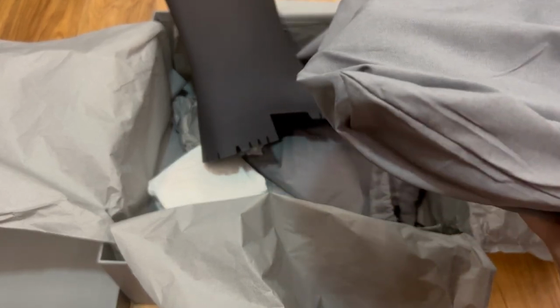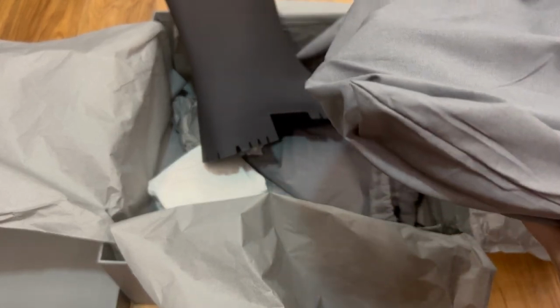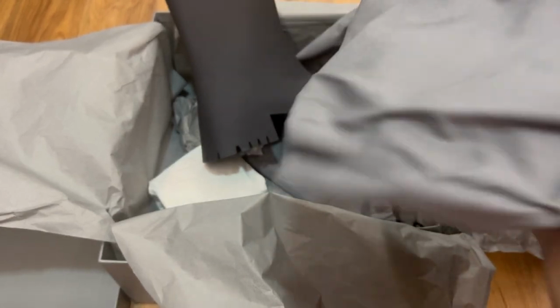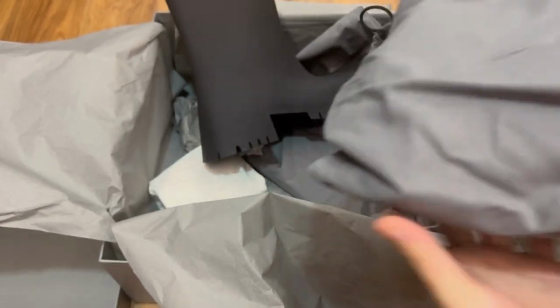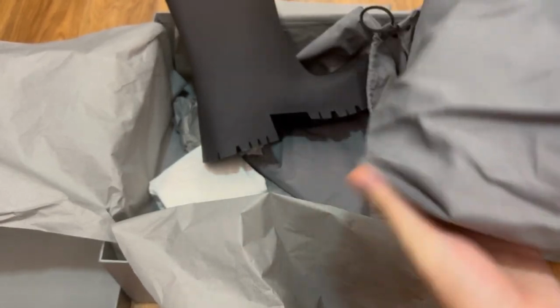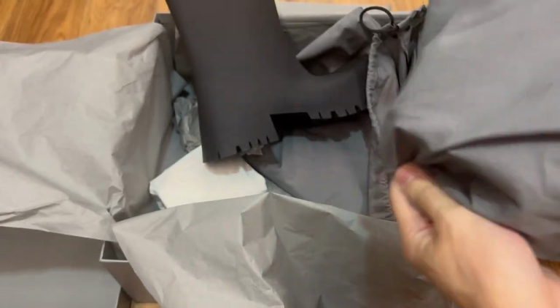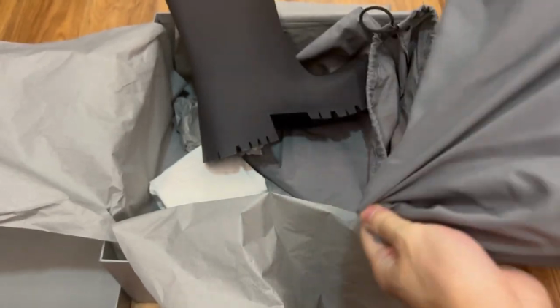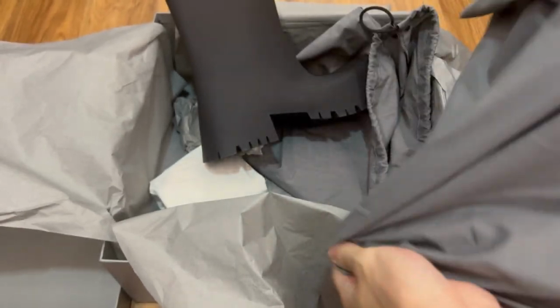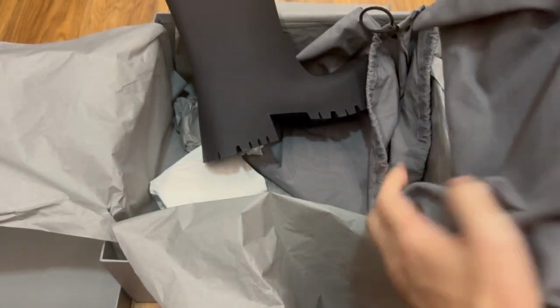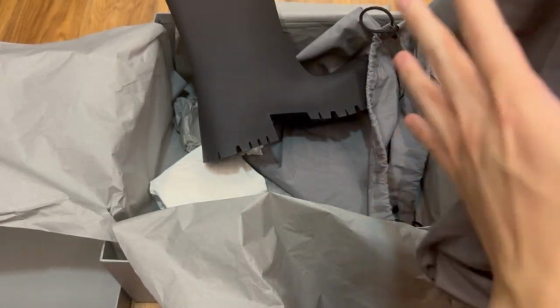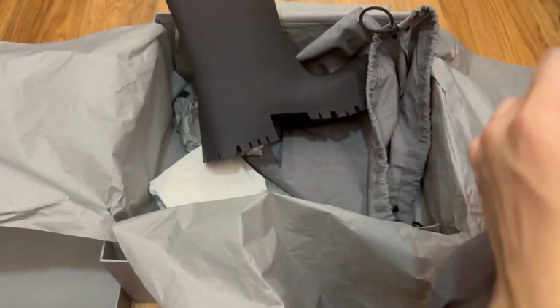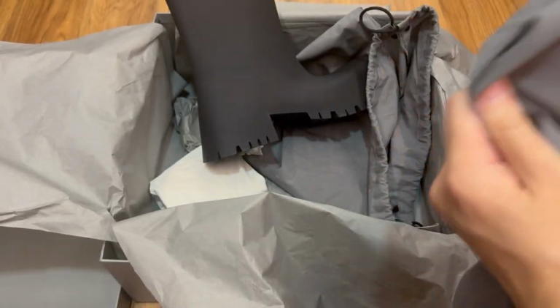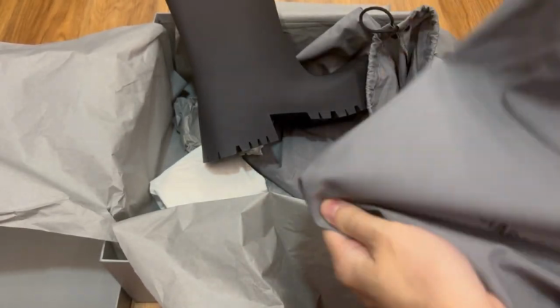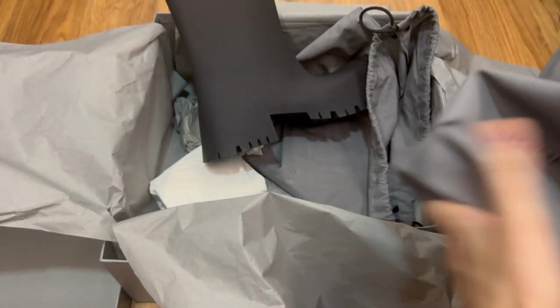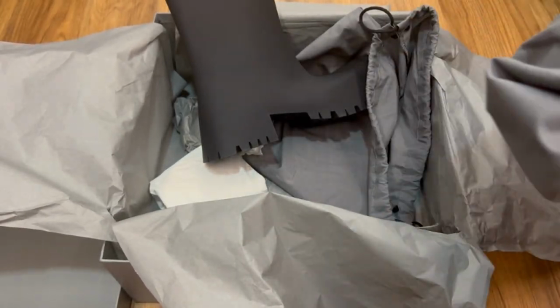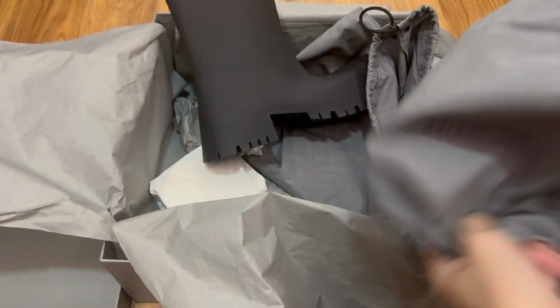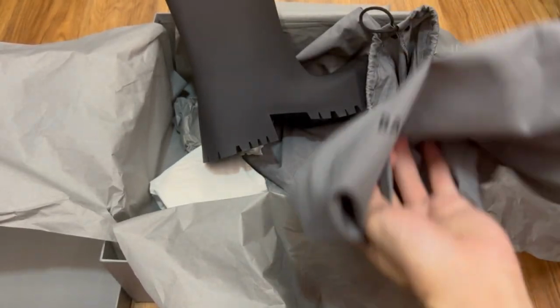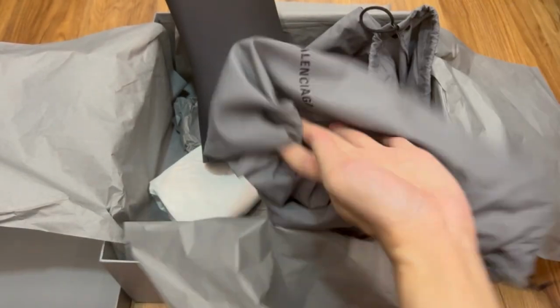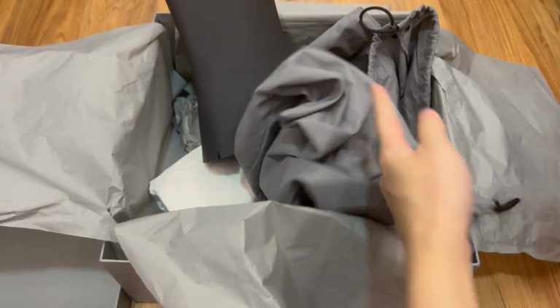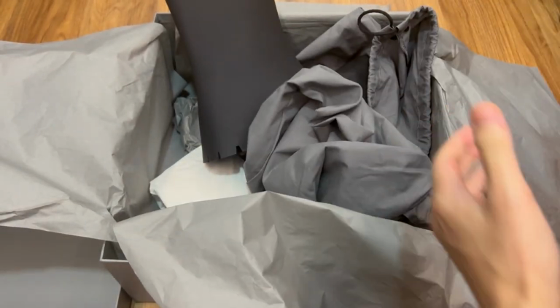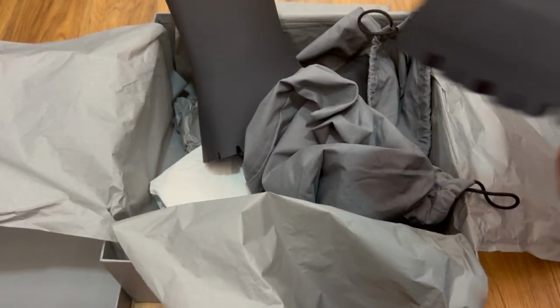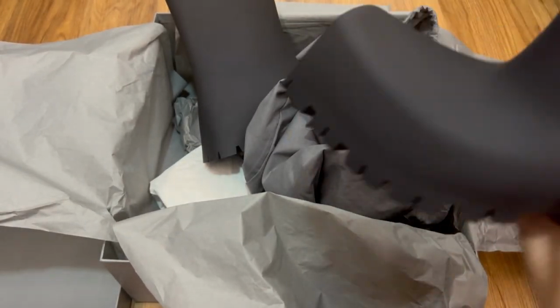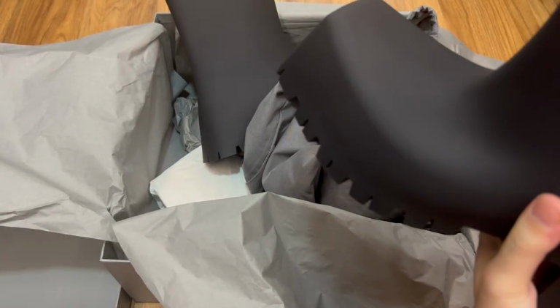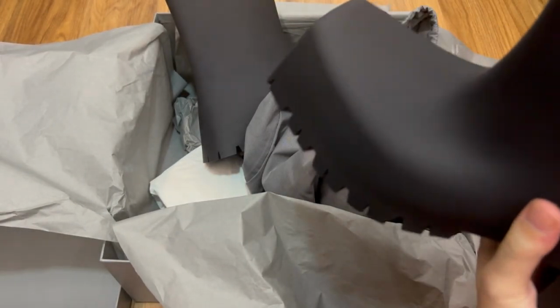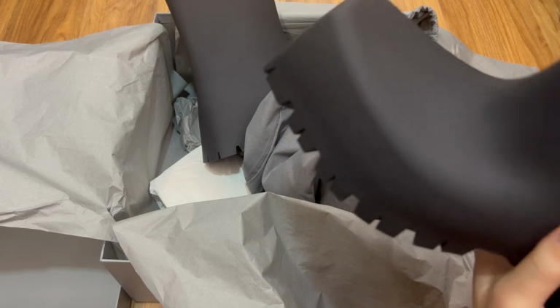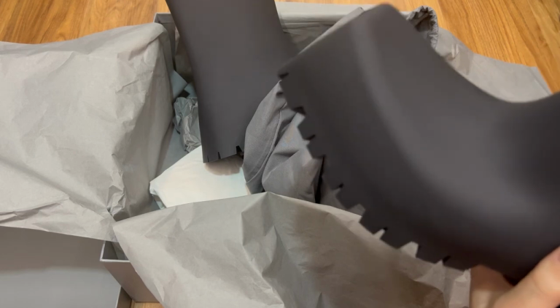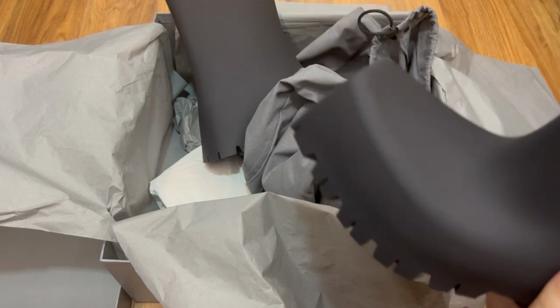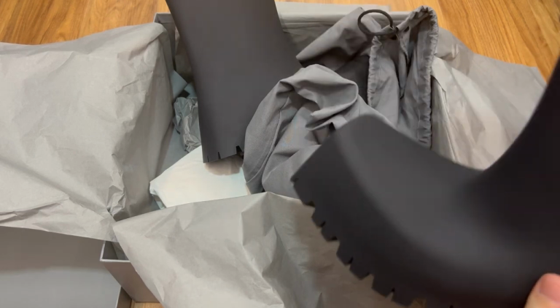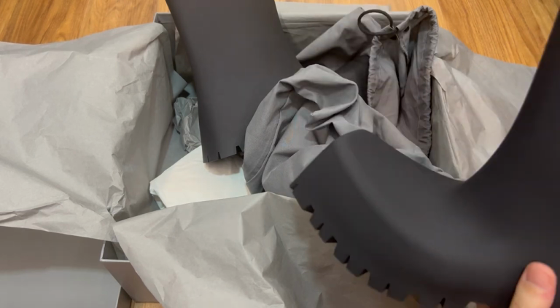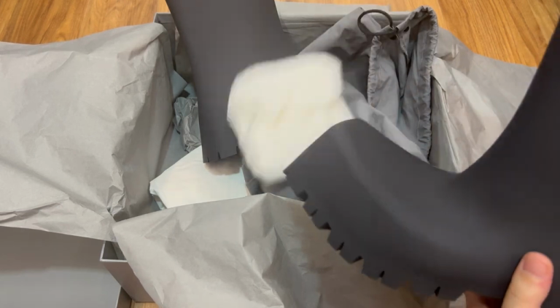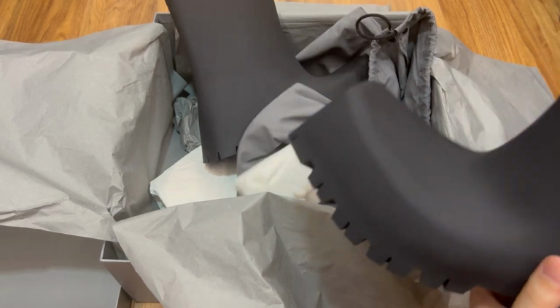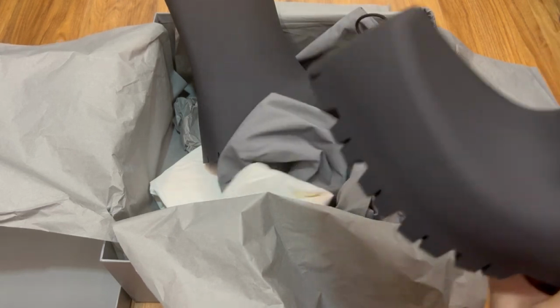As for comfort, these boots are not as comfortable as I imagined them to be, but it's still bearable.